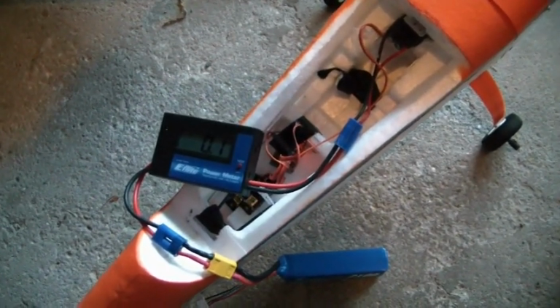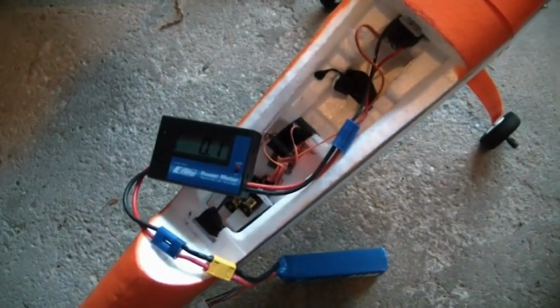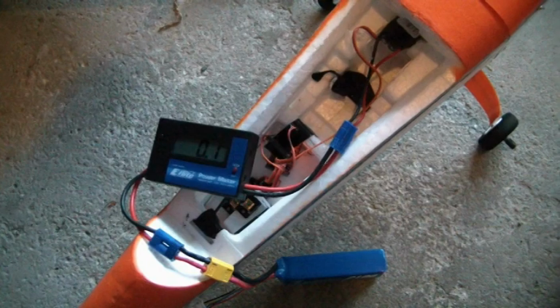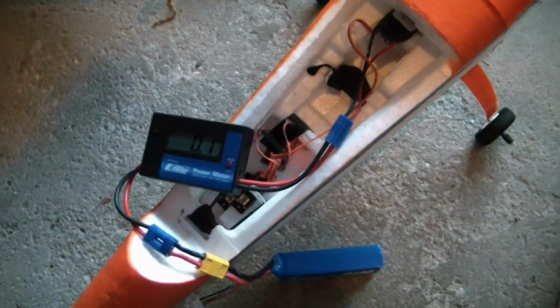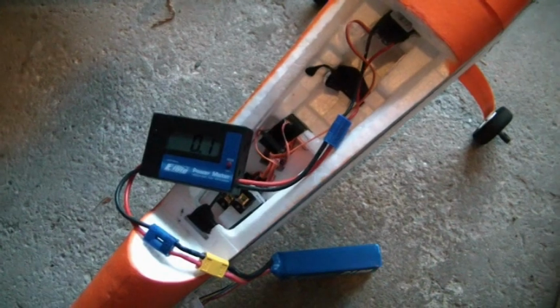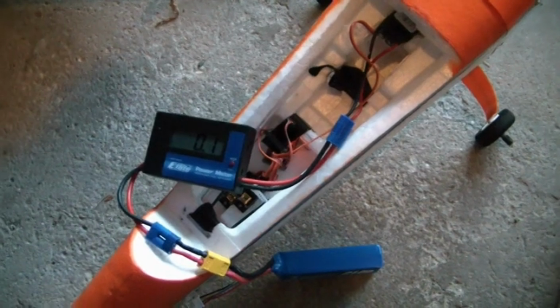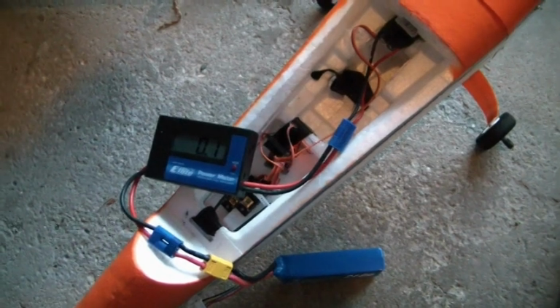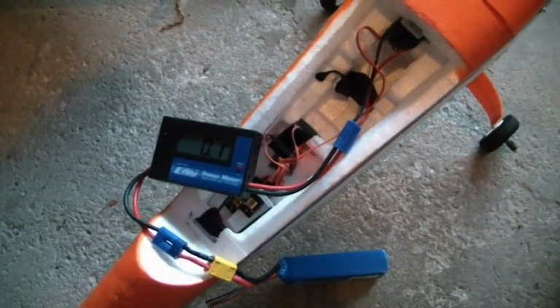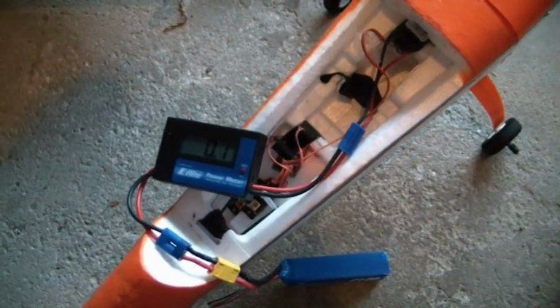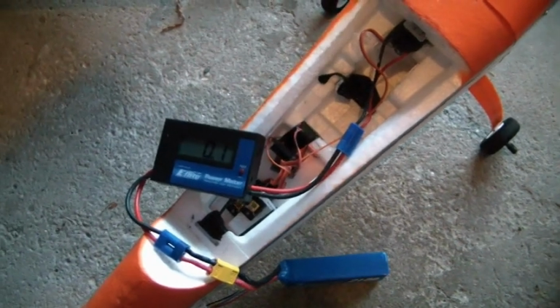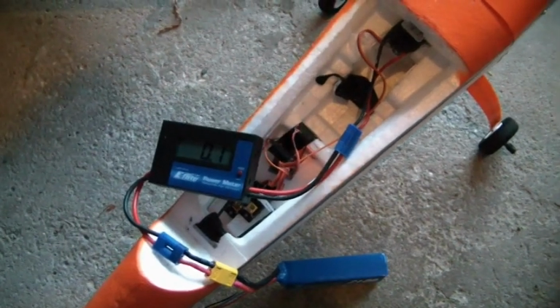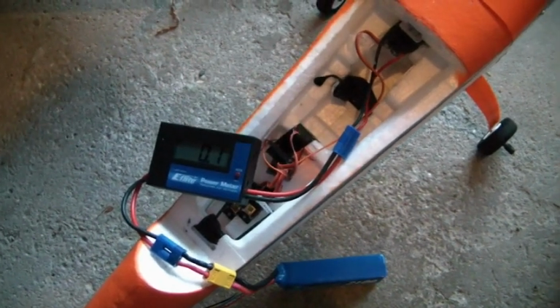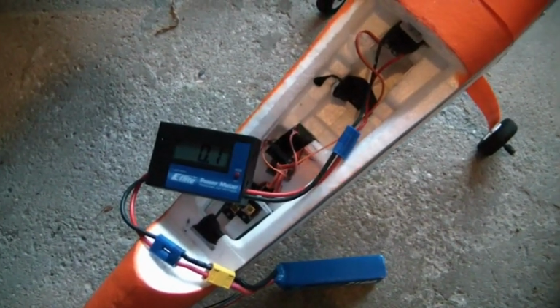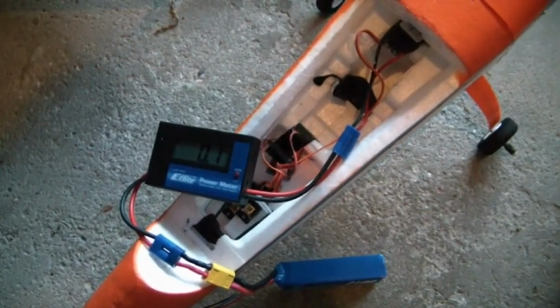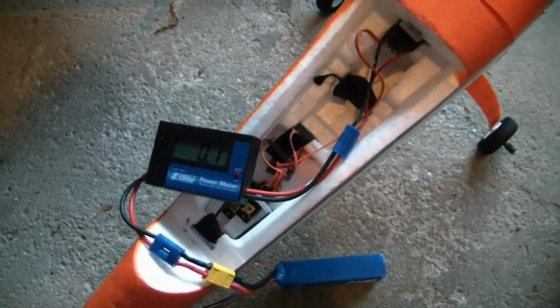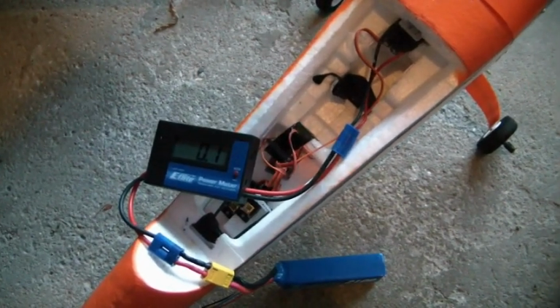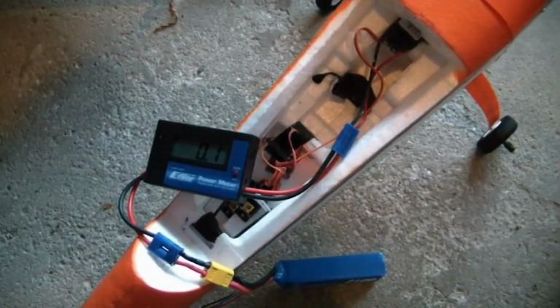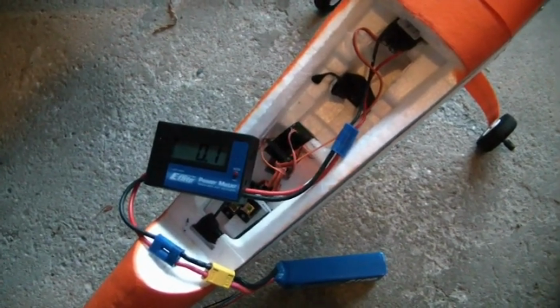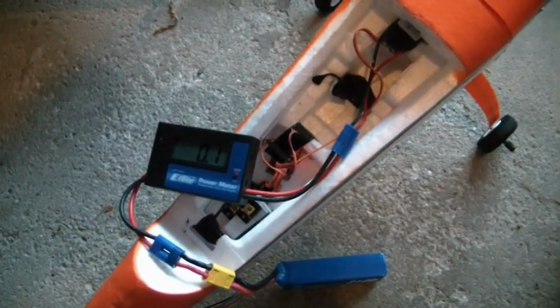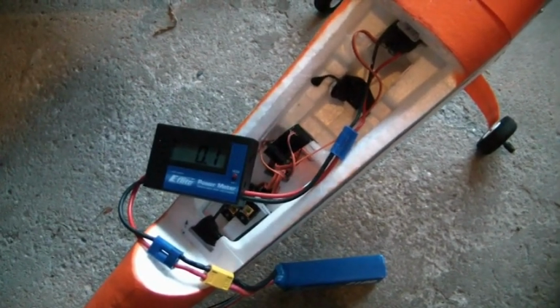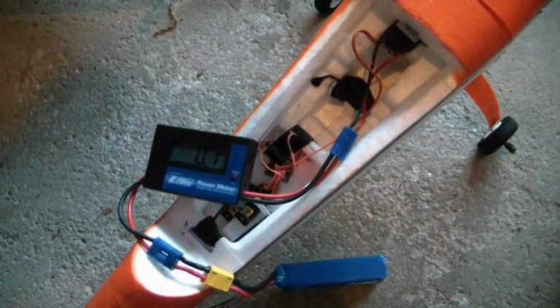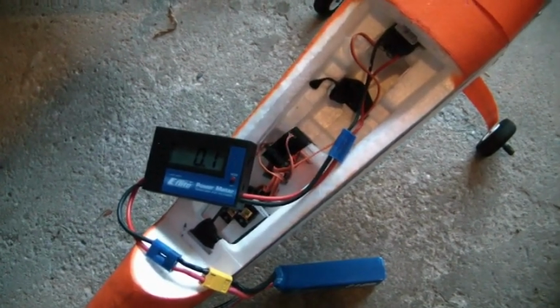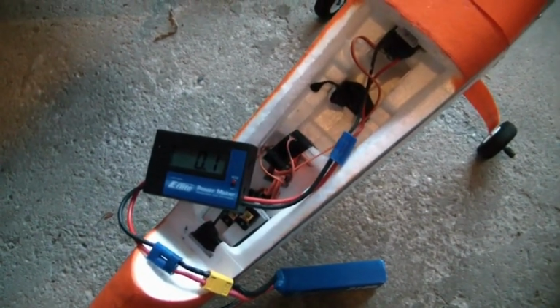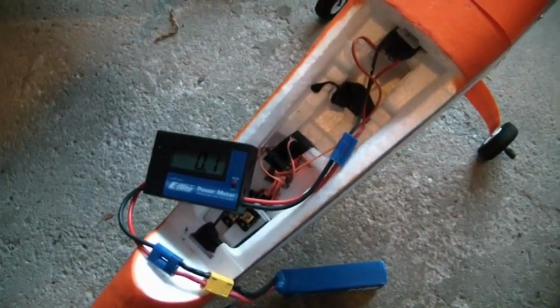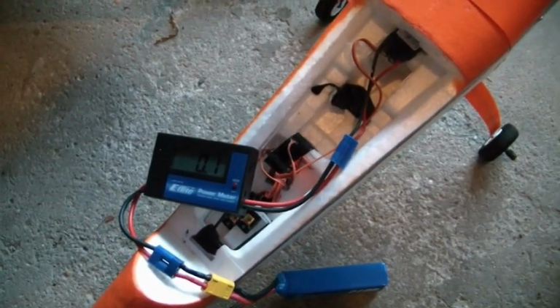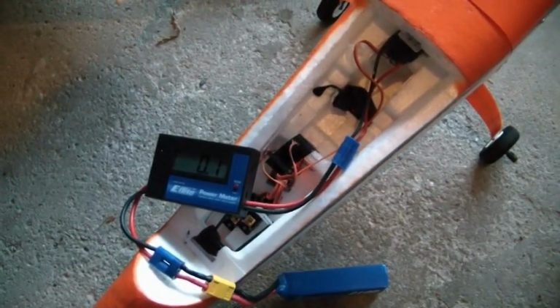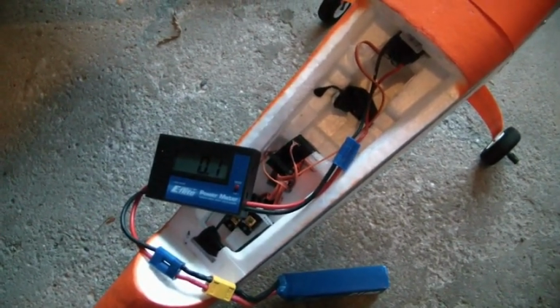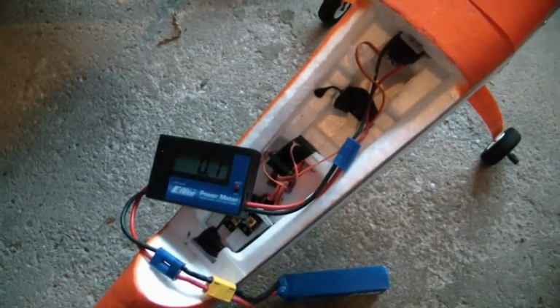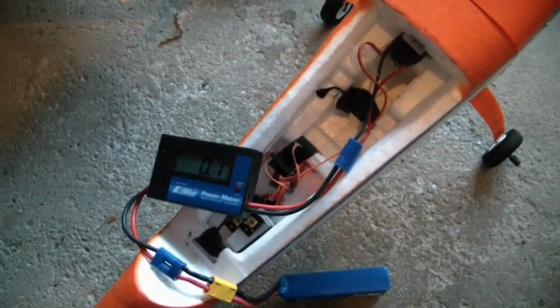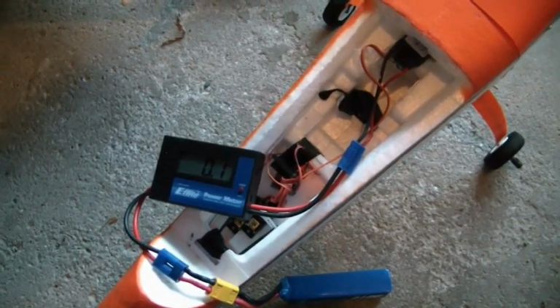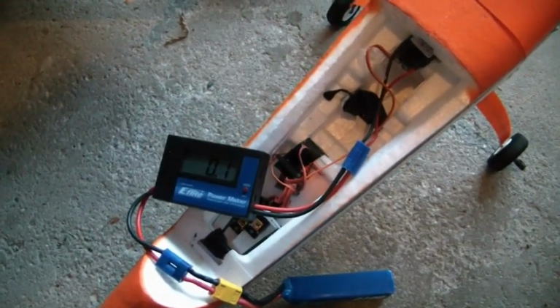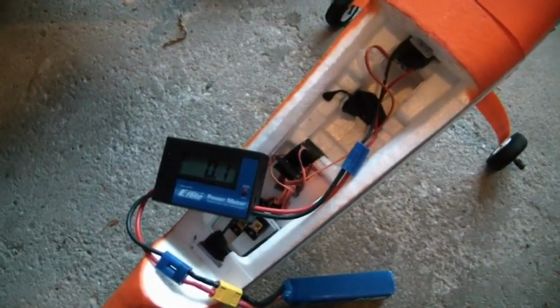Just wanted to show you guys the amps of the Extra 300, and there you have it — under 30.